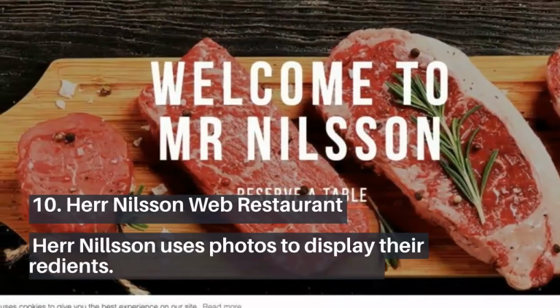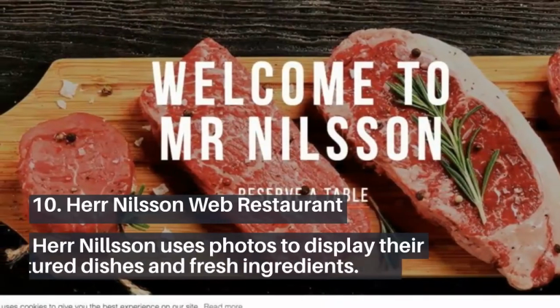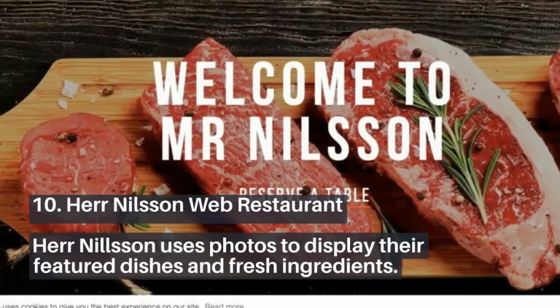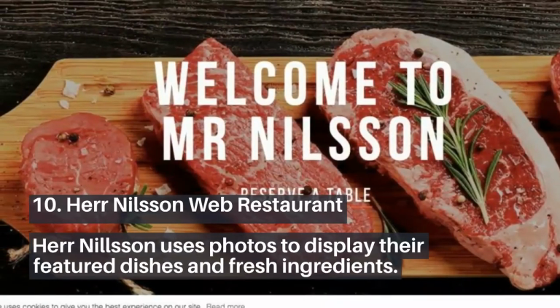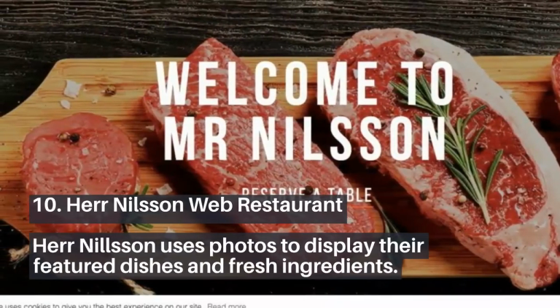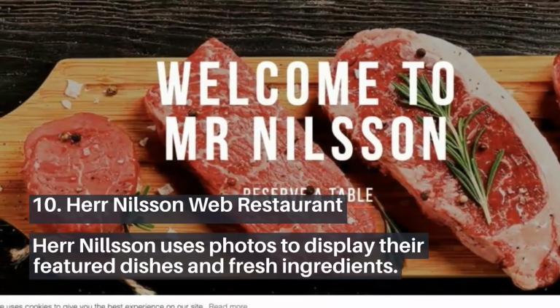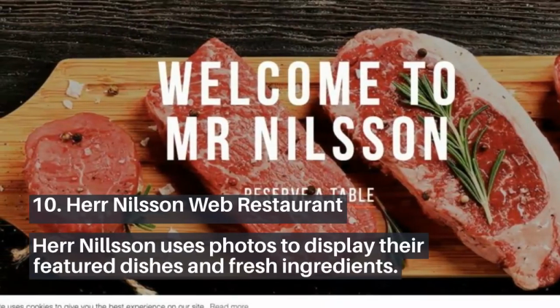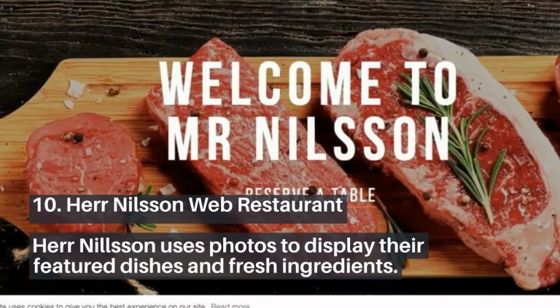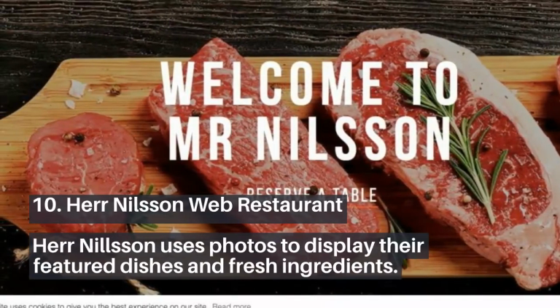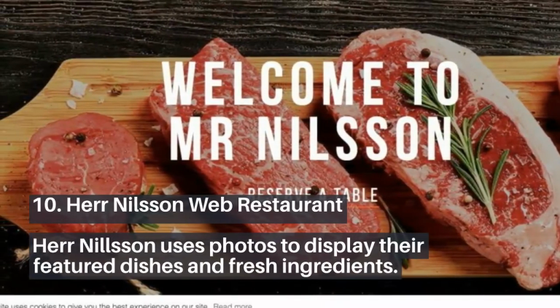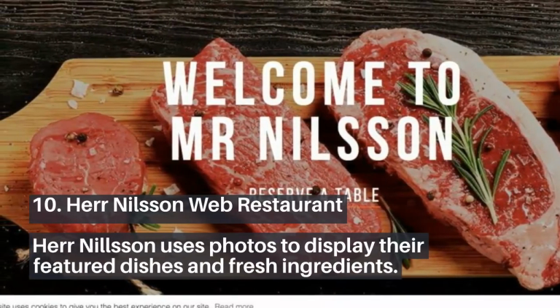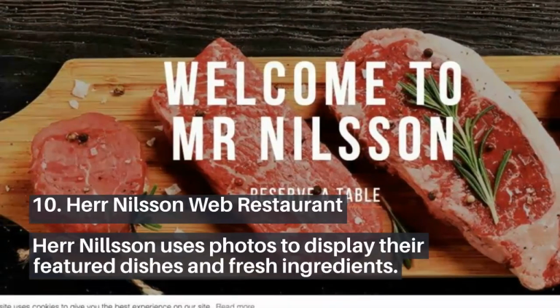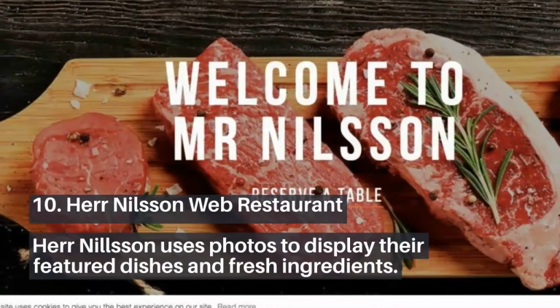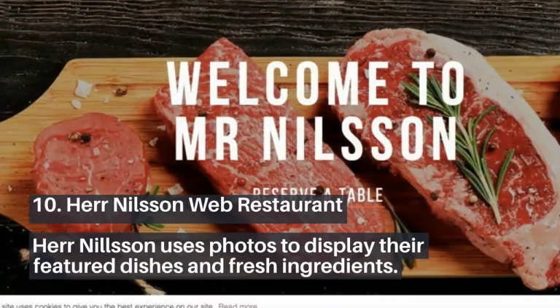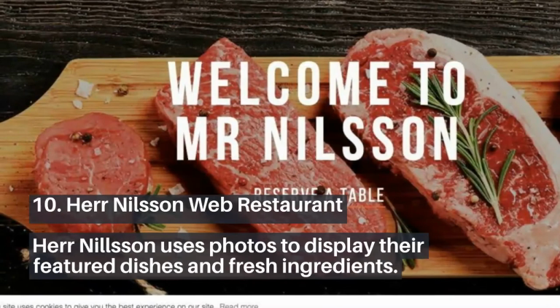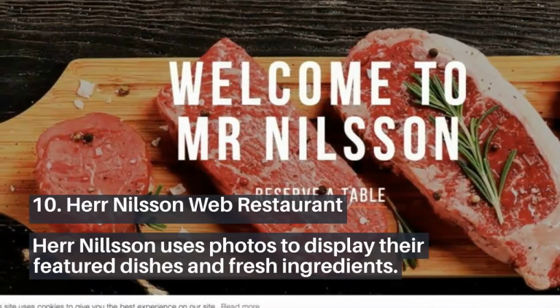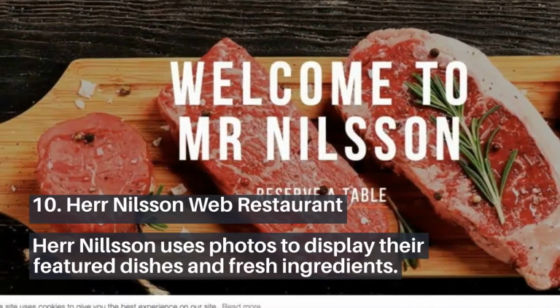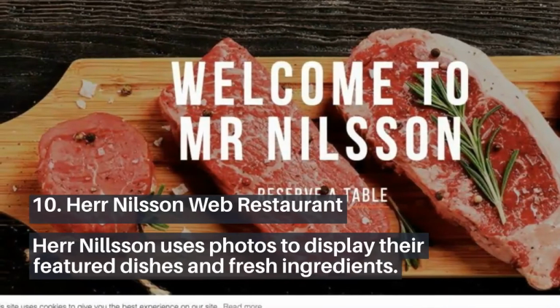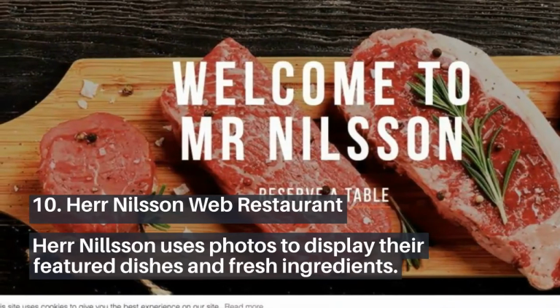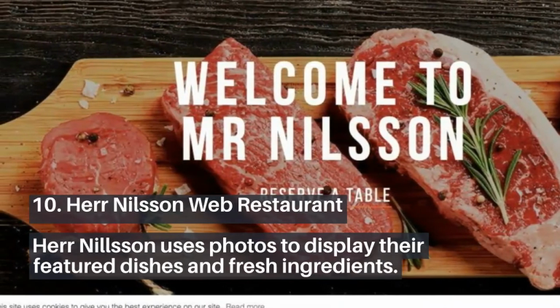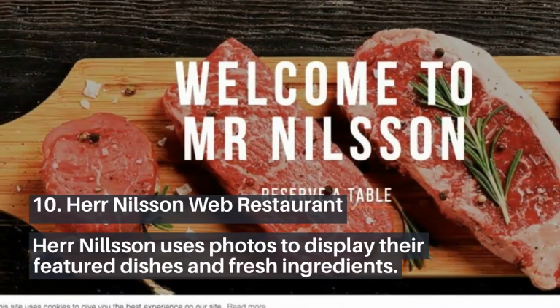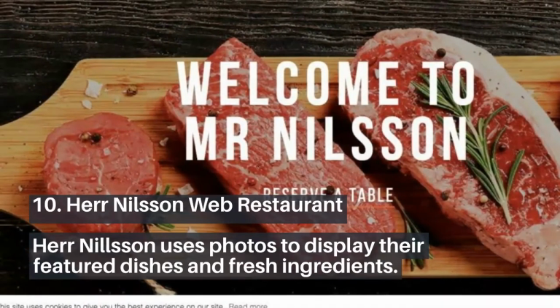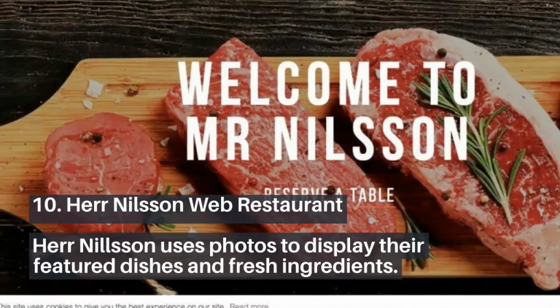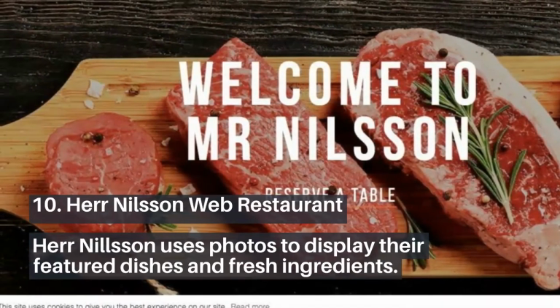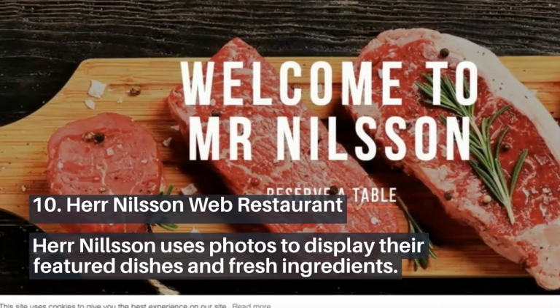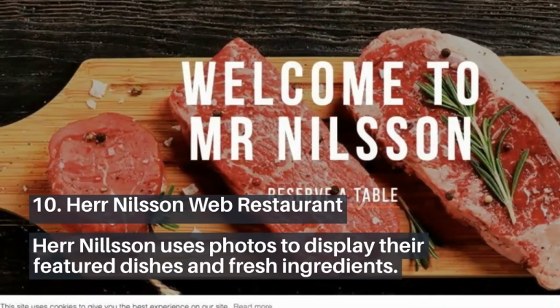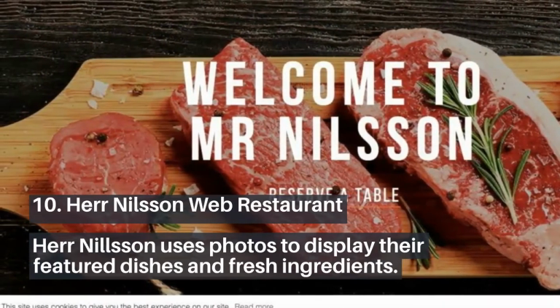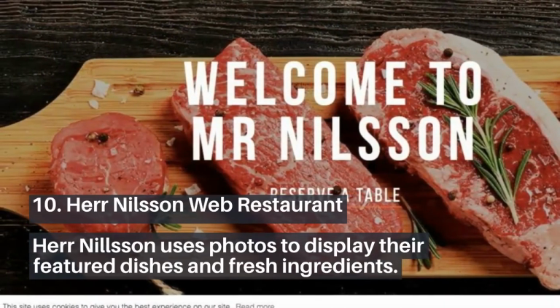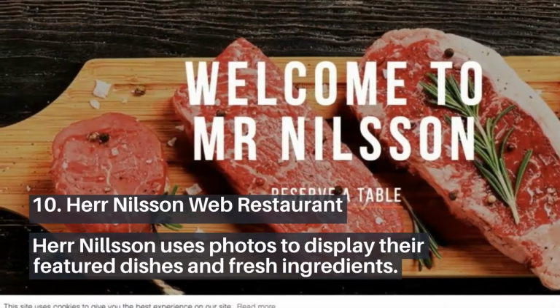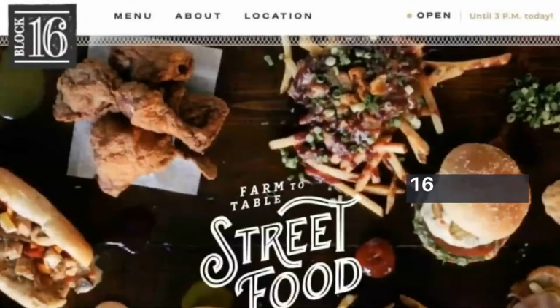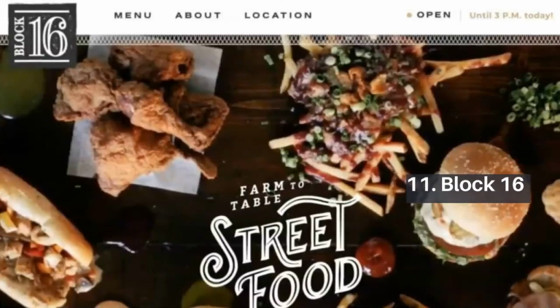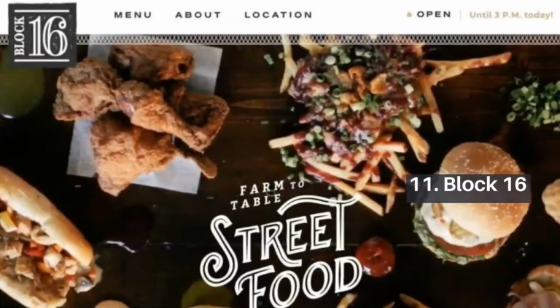10. Hair Nielsen Web Restaurant. Hair Nielsen uses photos to display their featured dishes and fresh ingredients.